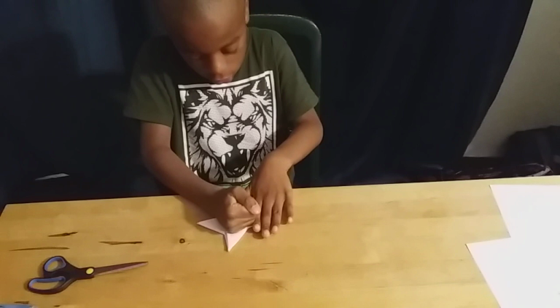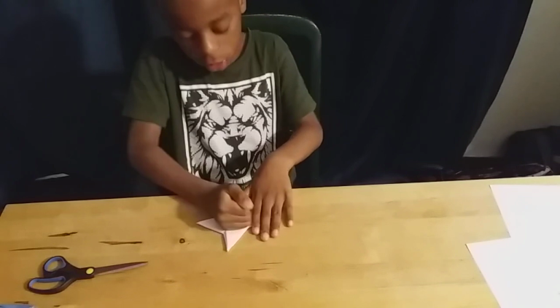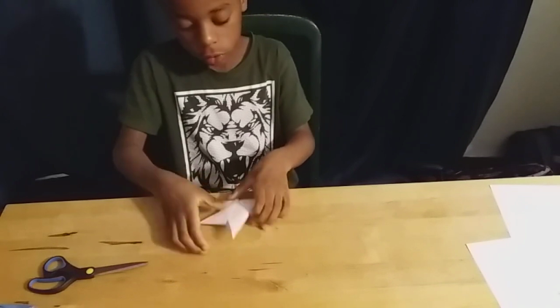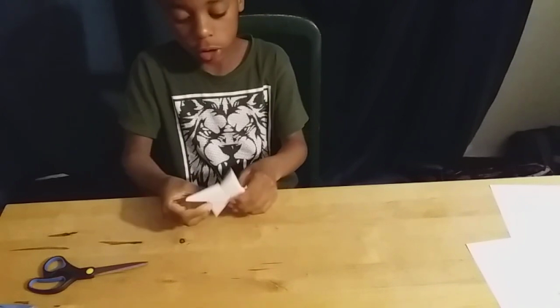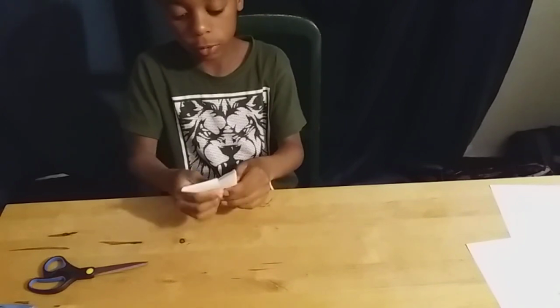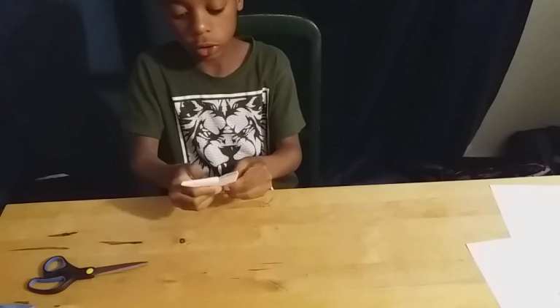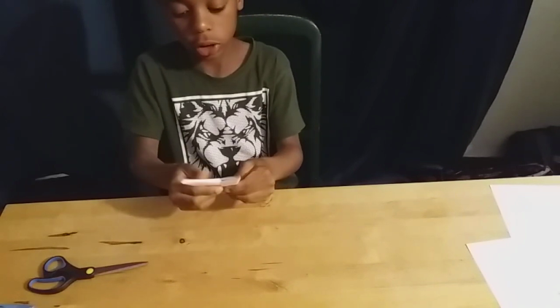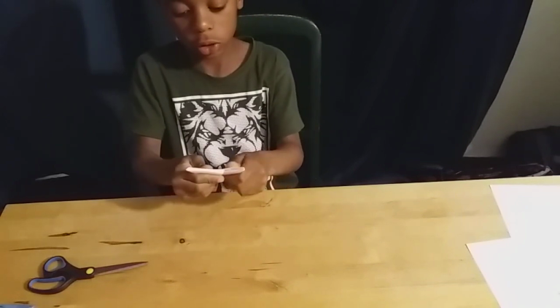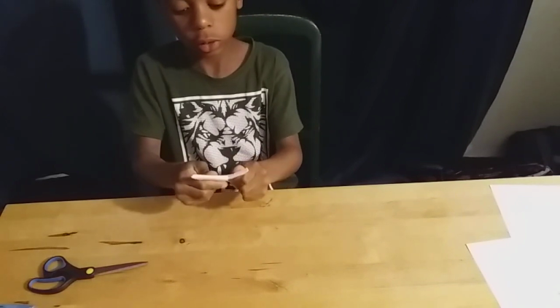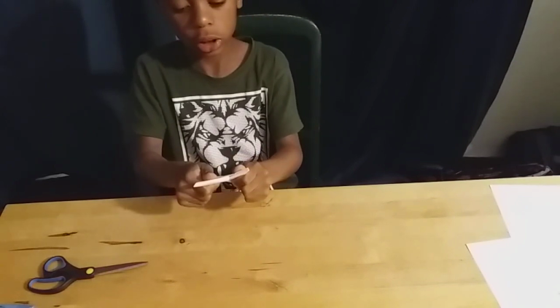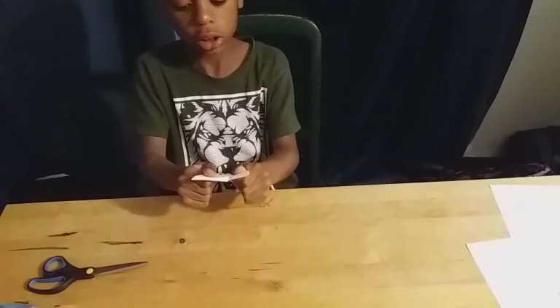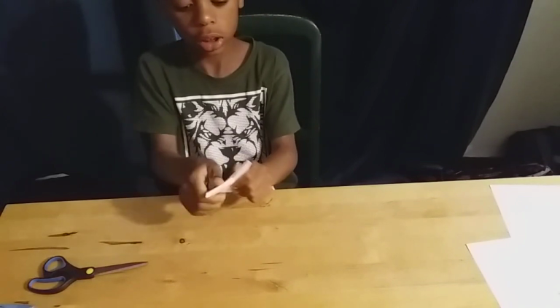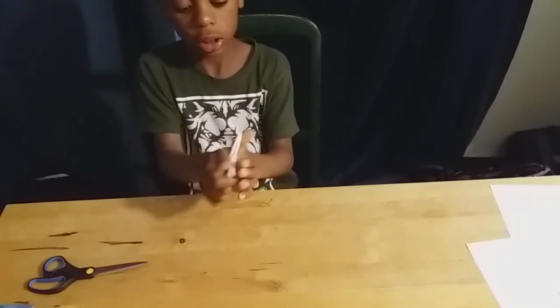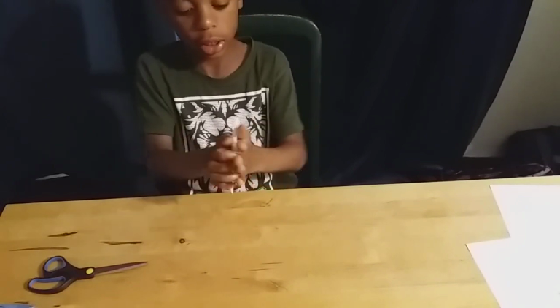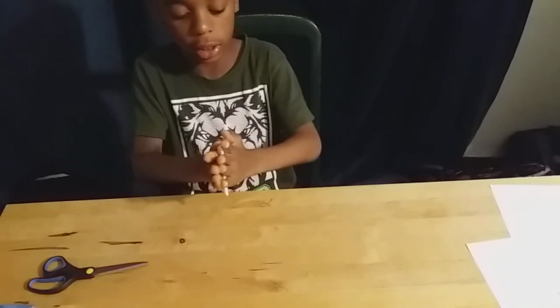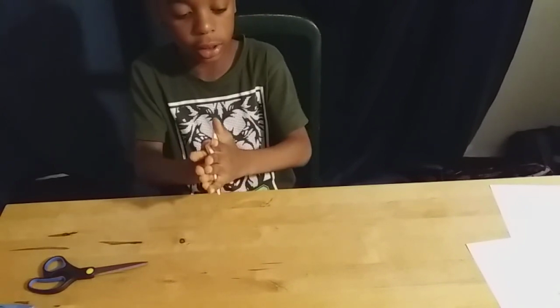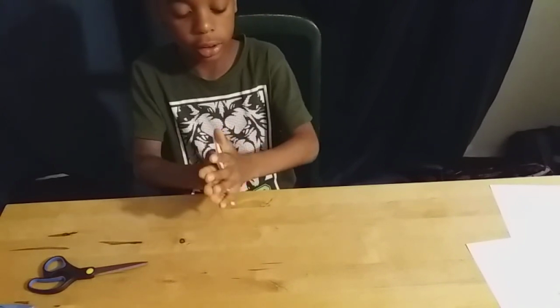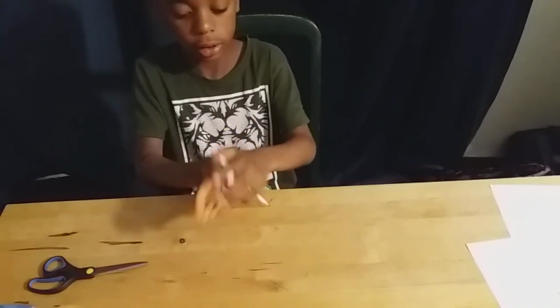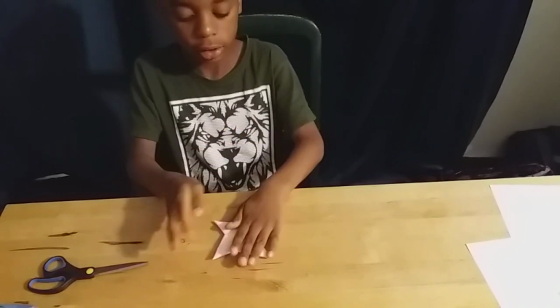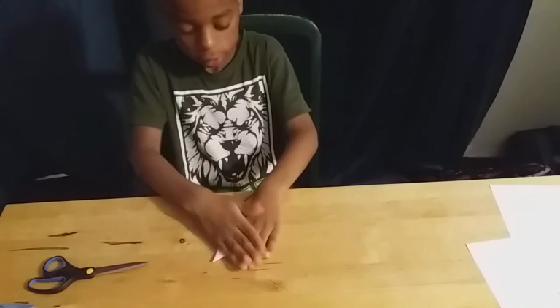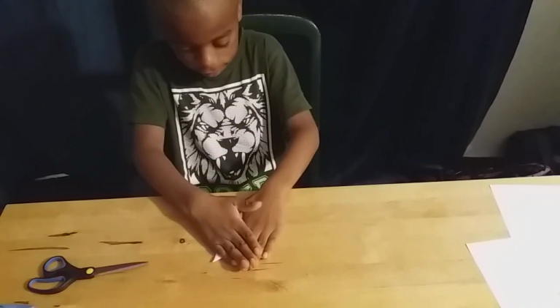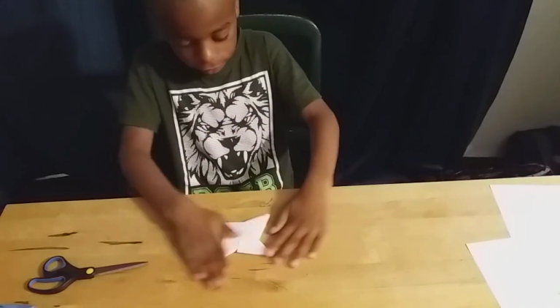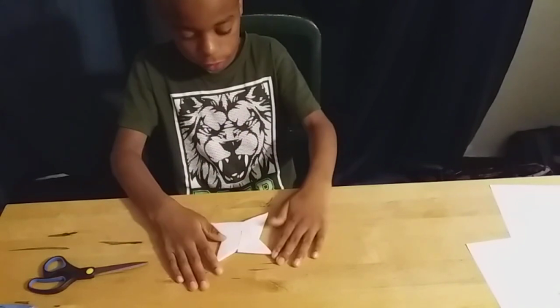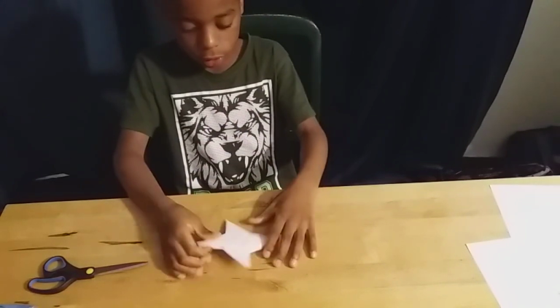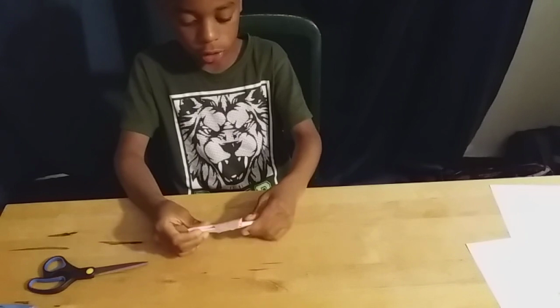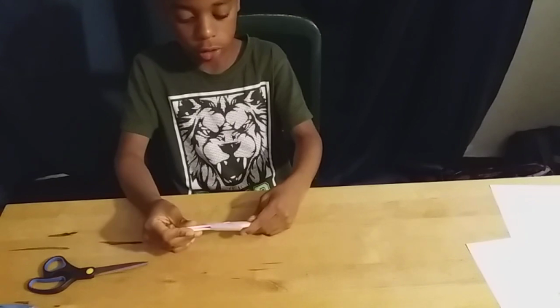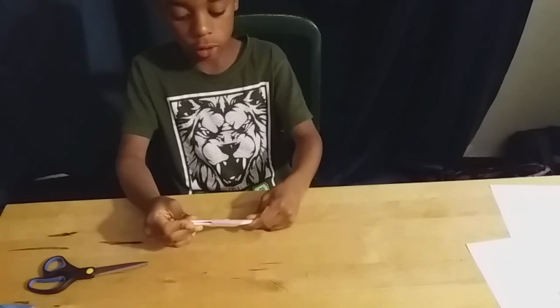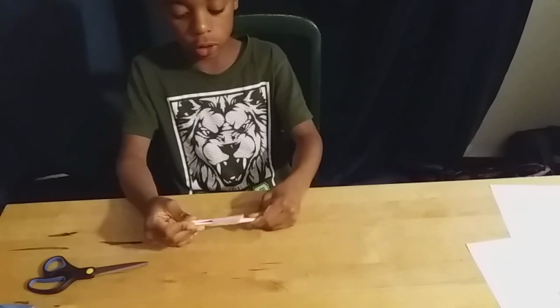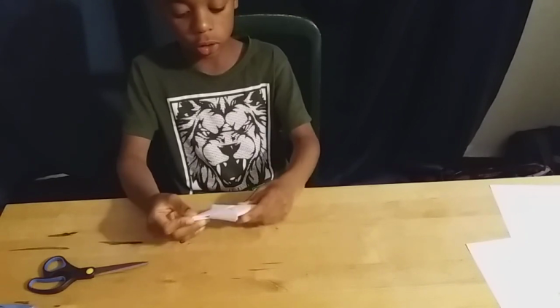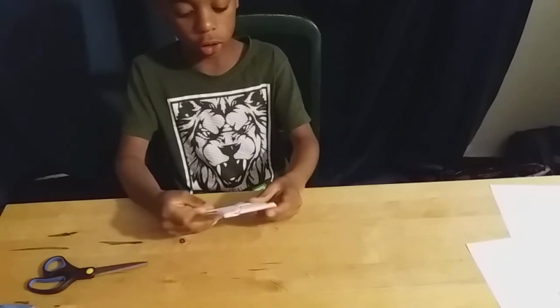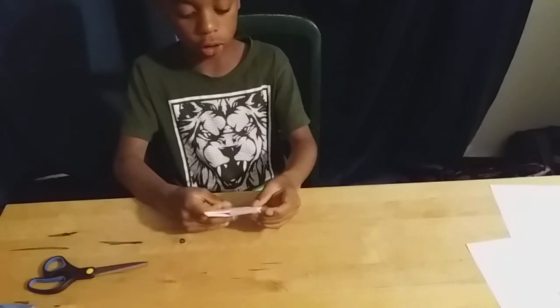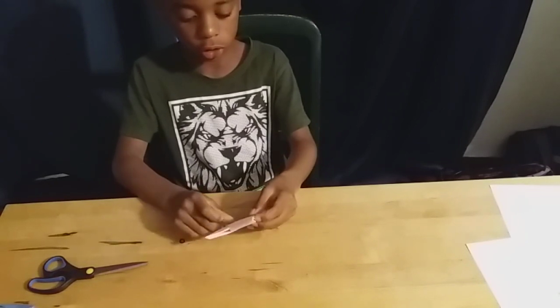Now we just have to squeeze it, and done! You can also color it.